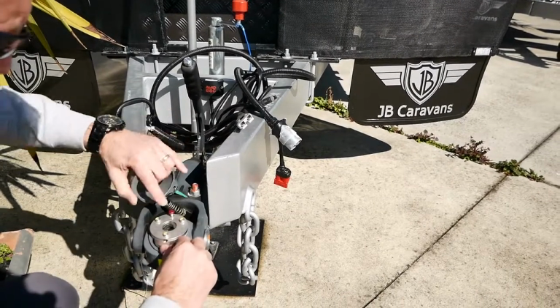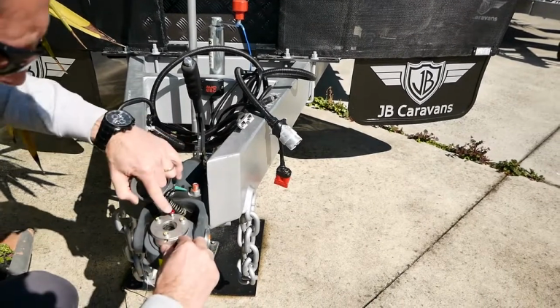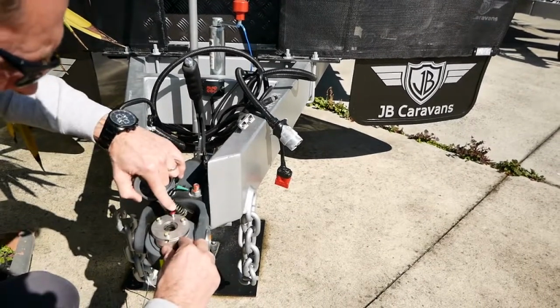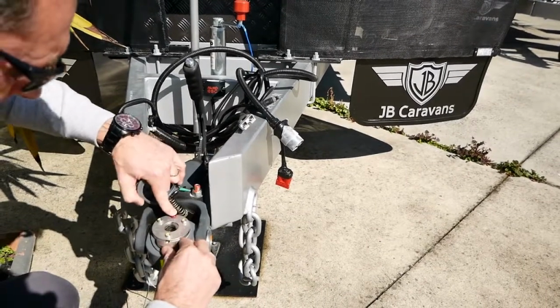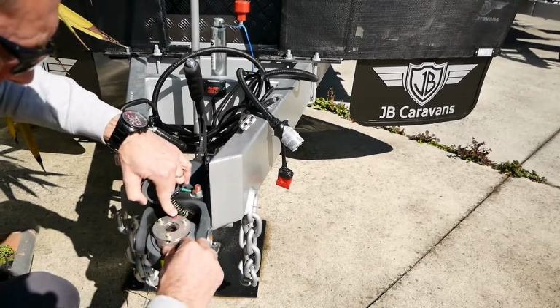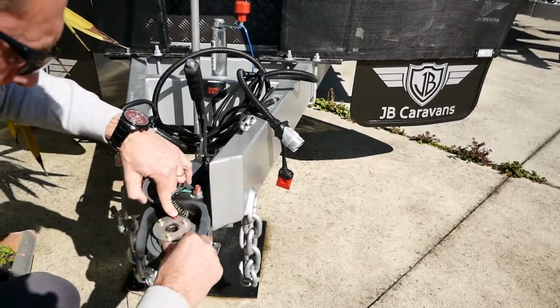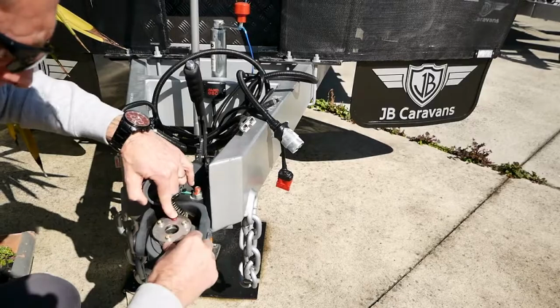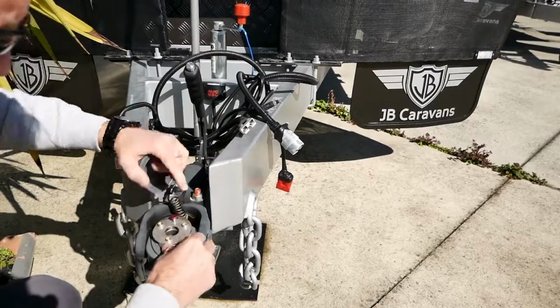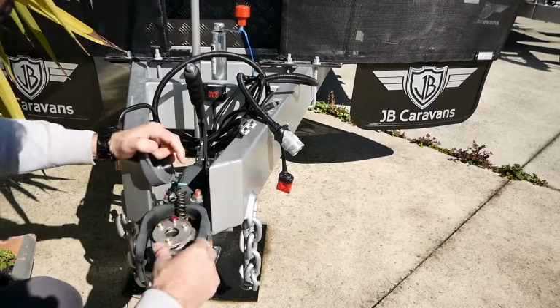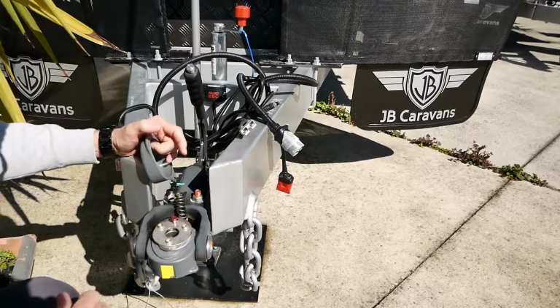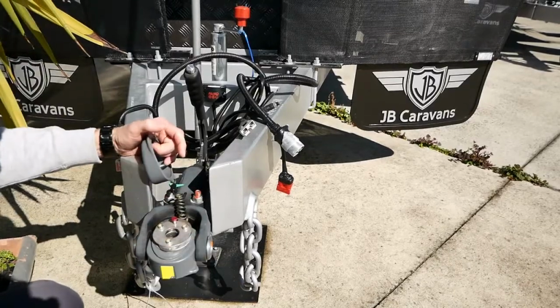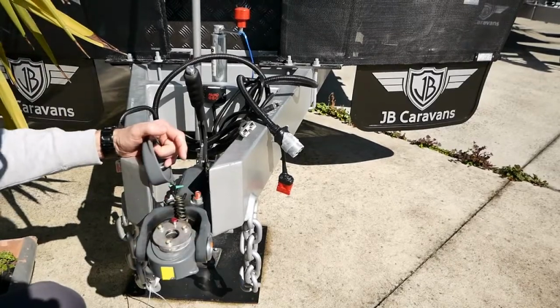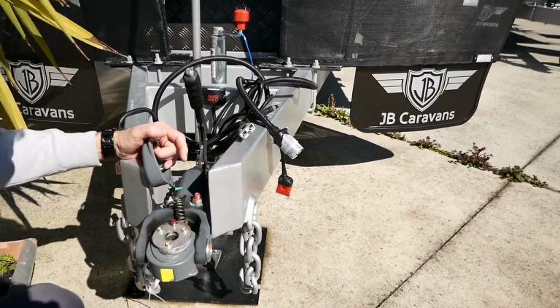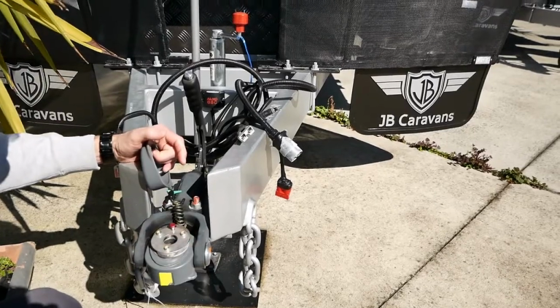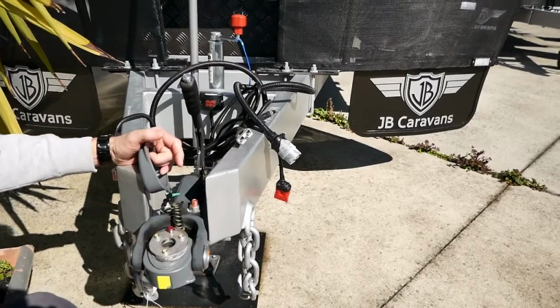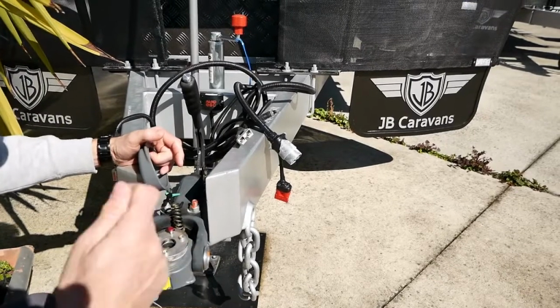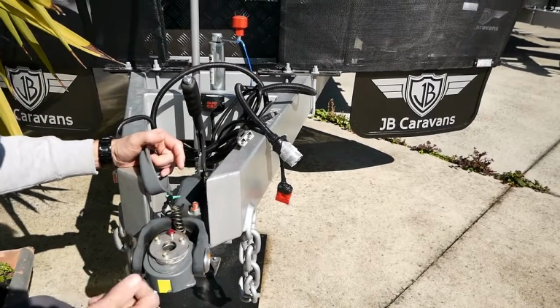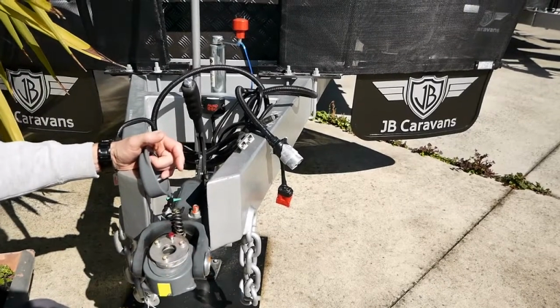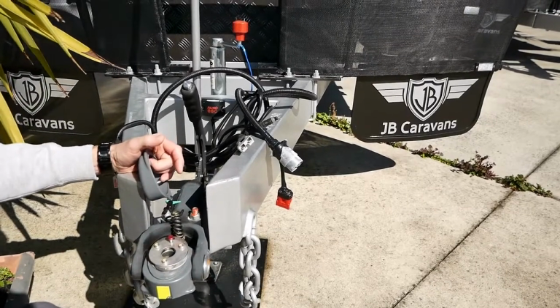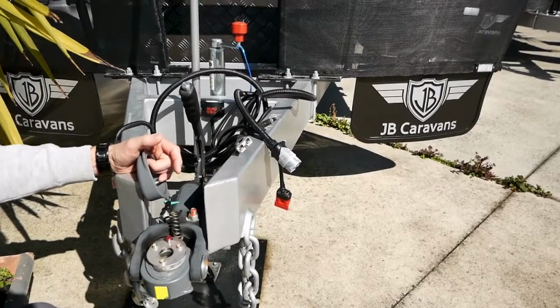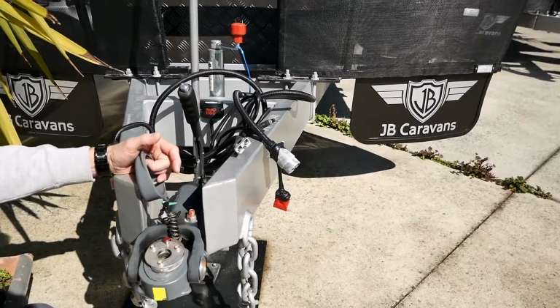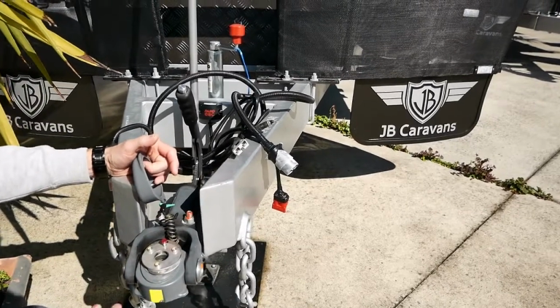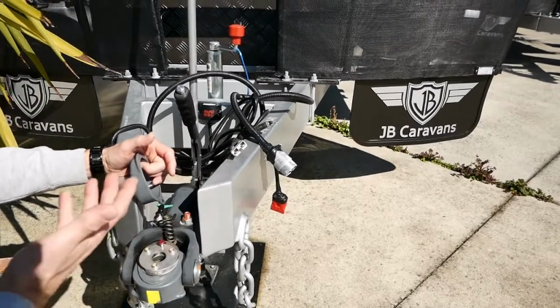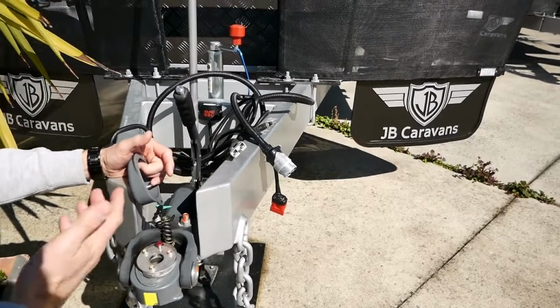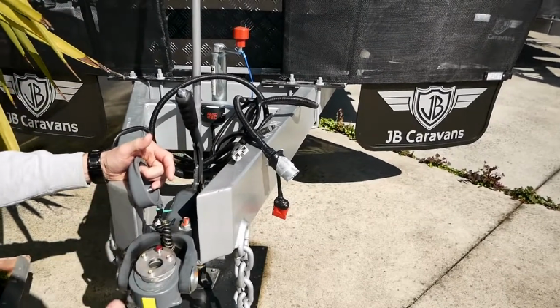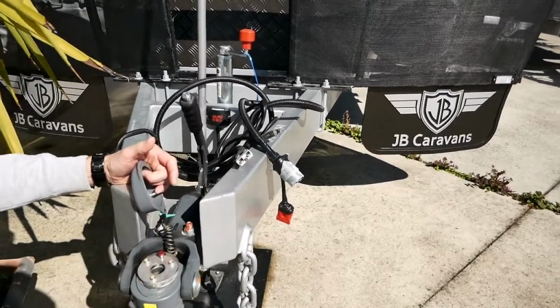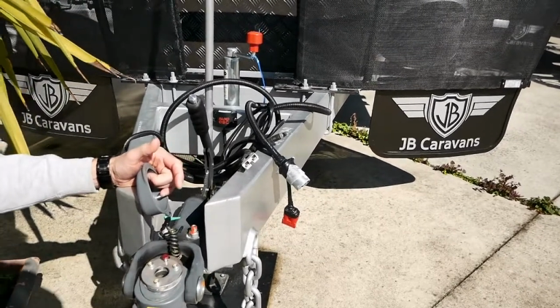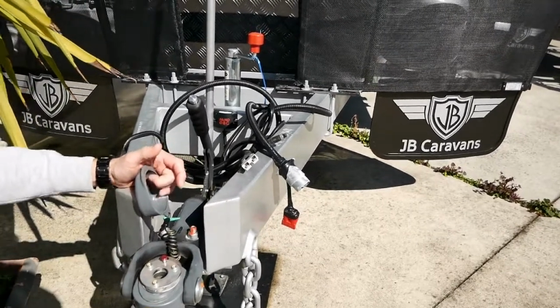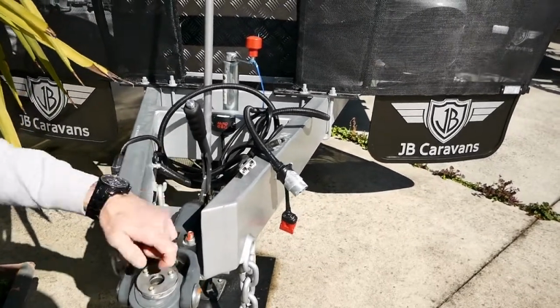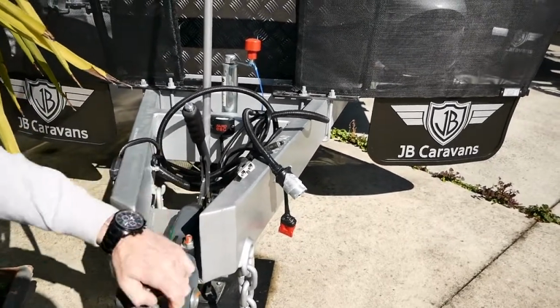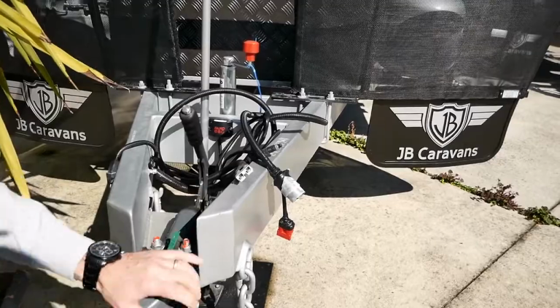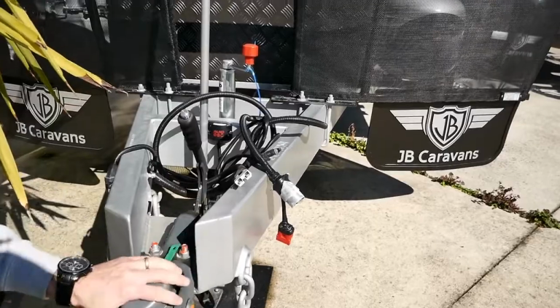To detach it, push the button down and away you go — put your jockey wheel in, lift the hitch up, and take your car away.